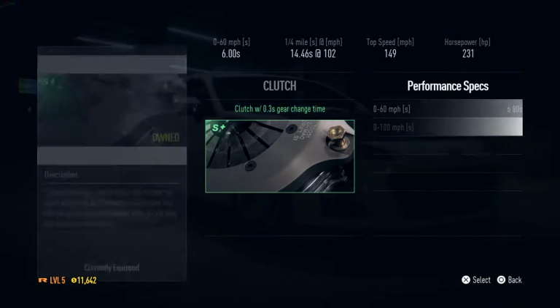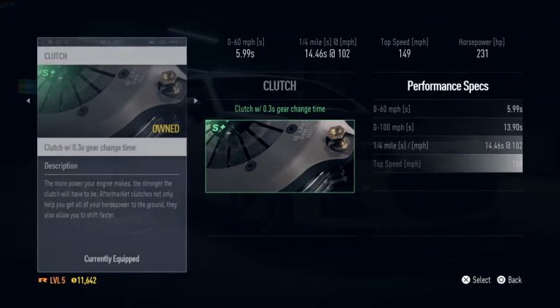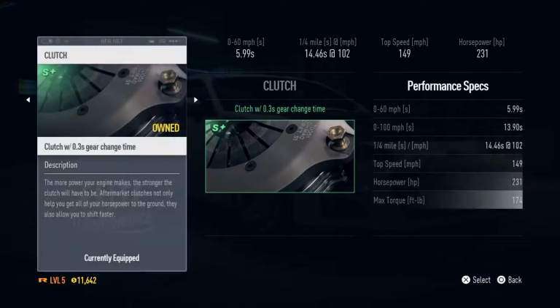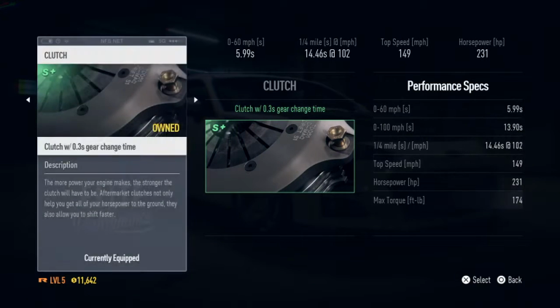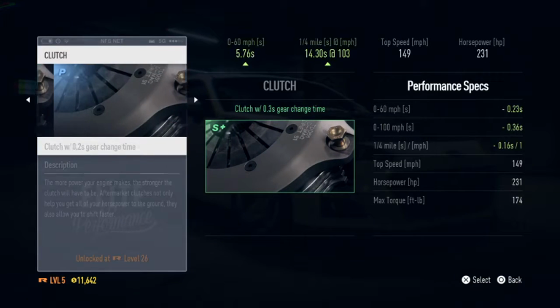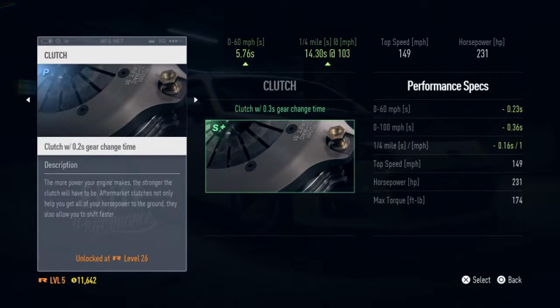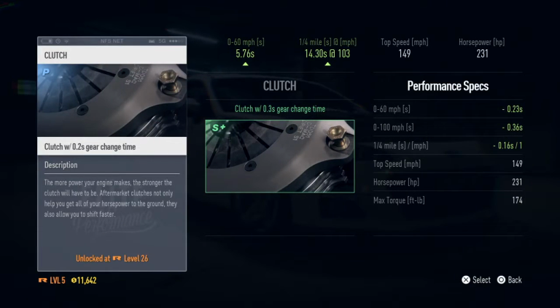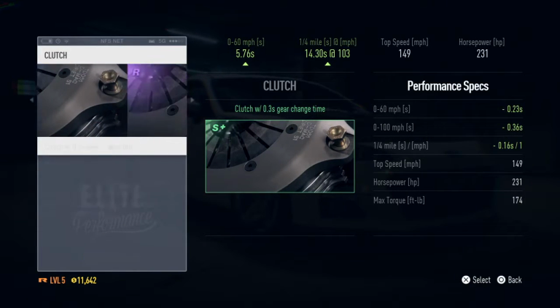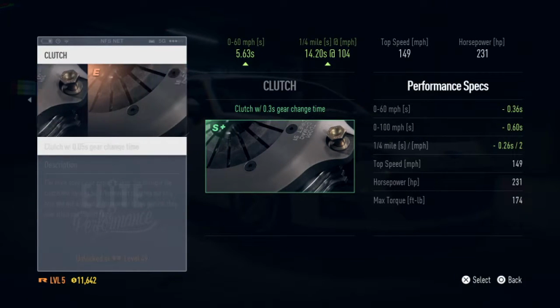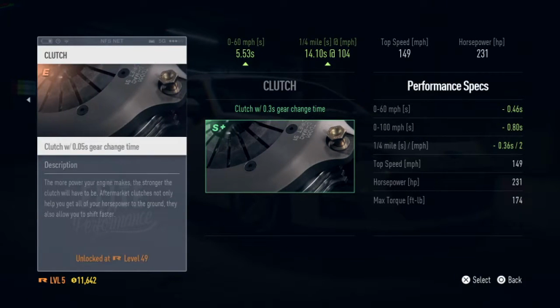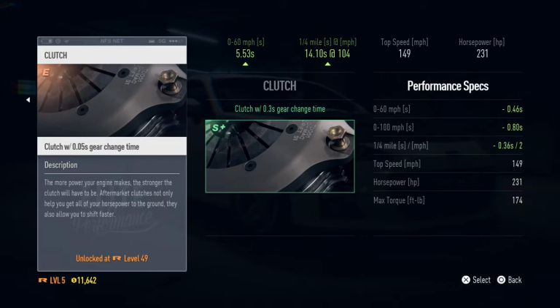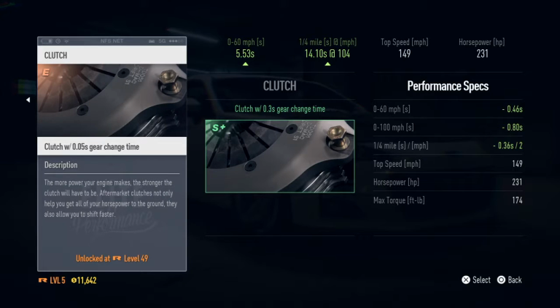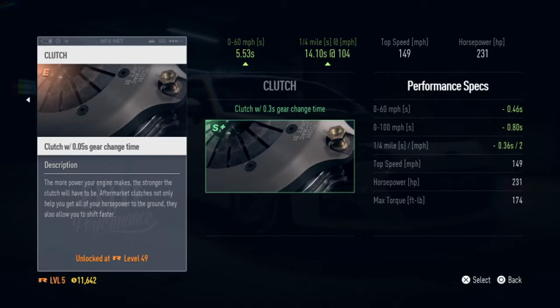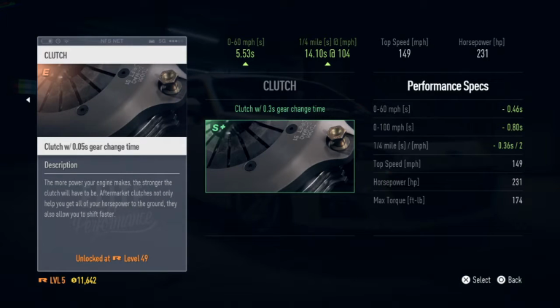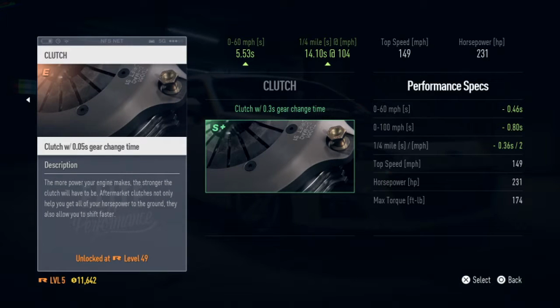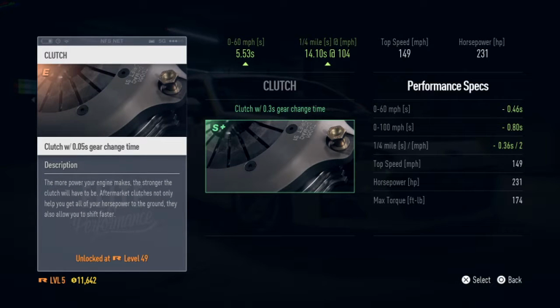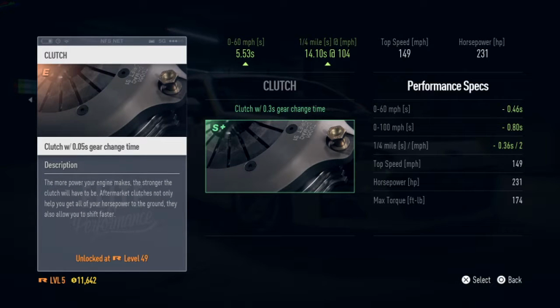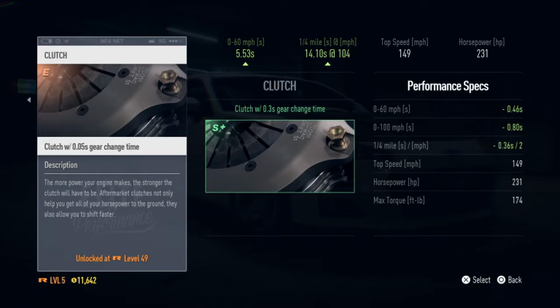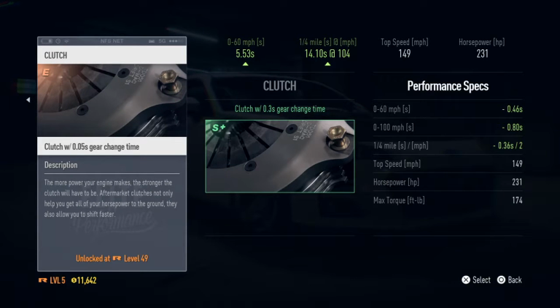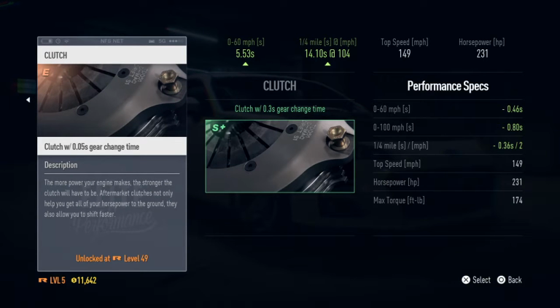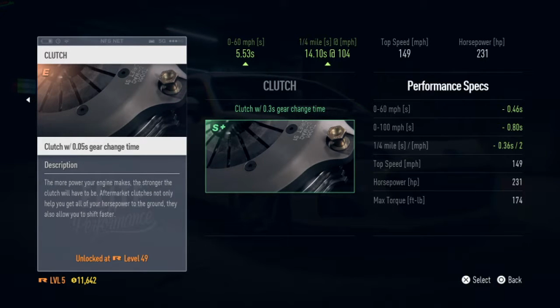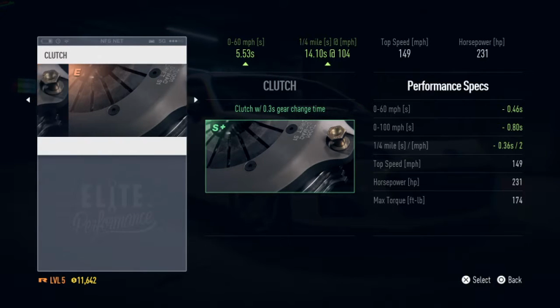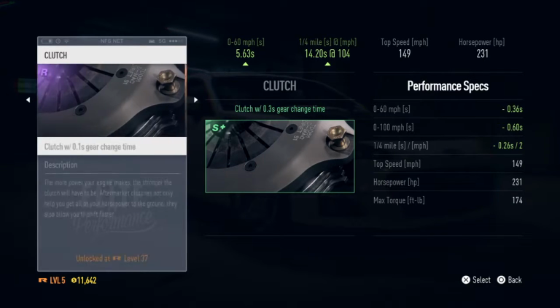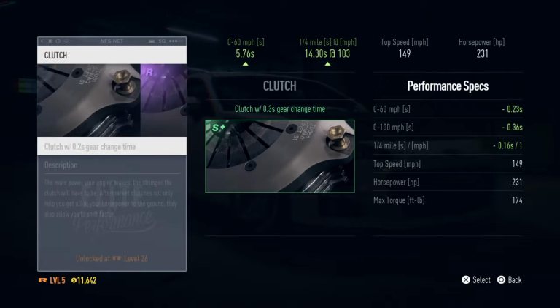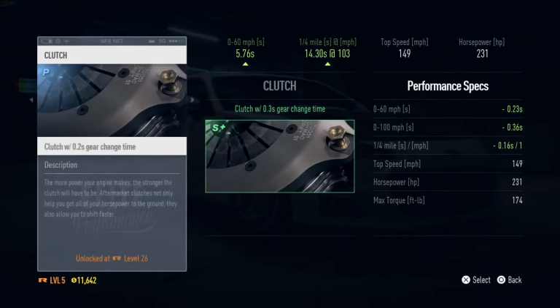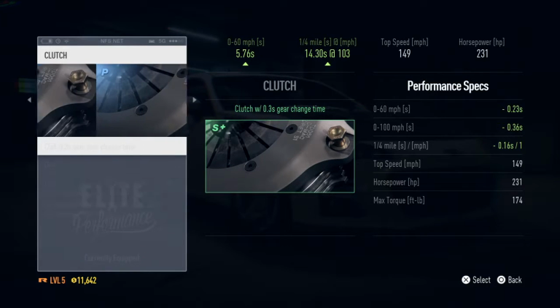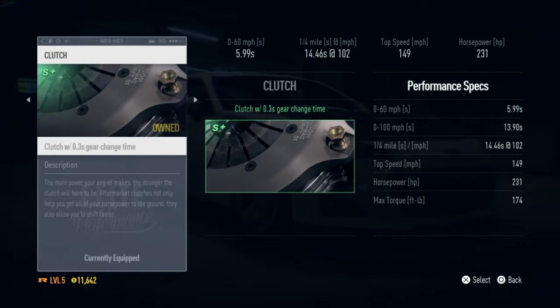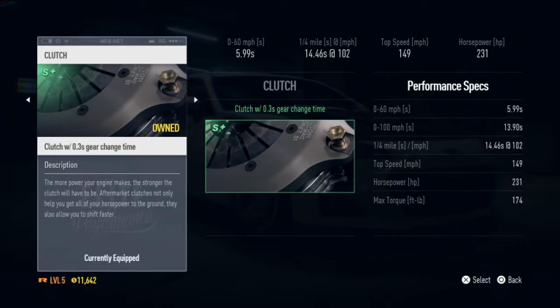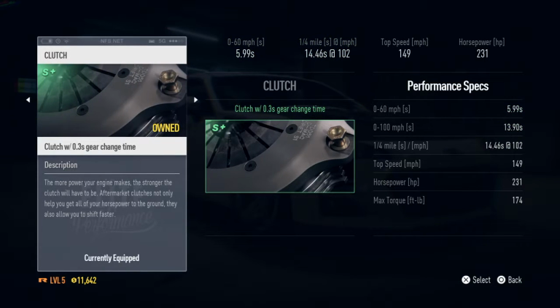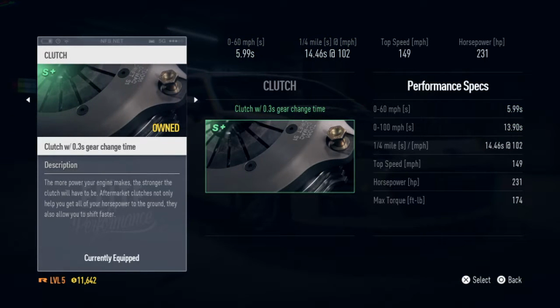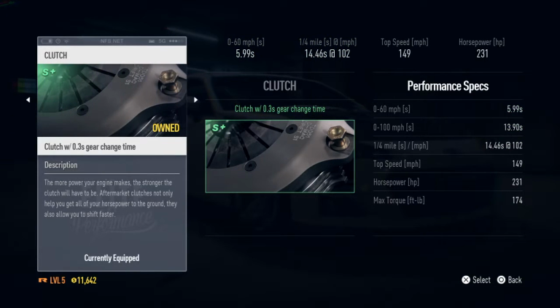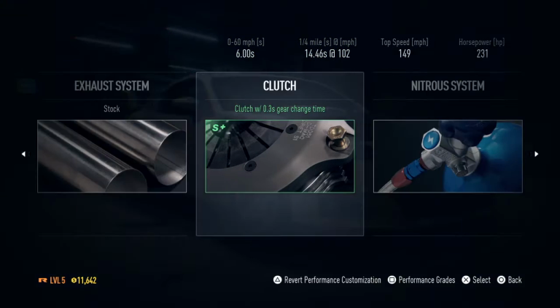Clutch — I just want something that... How much does this cost? 400. I don't think I can get any of this clutch now.